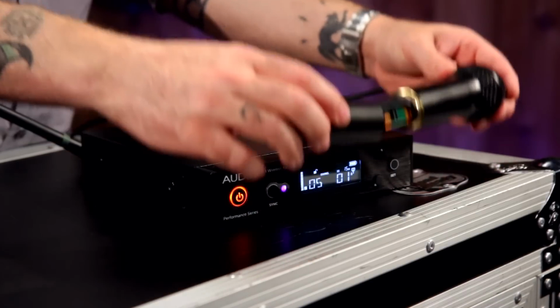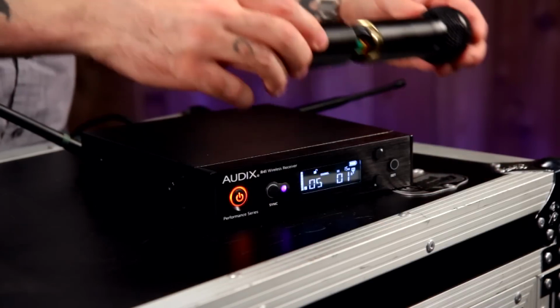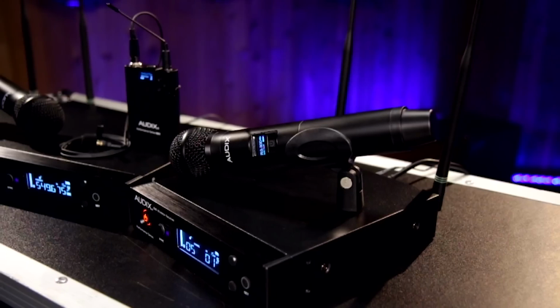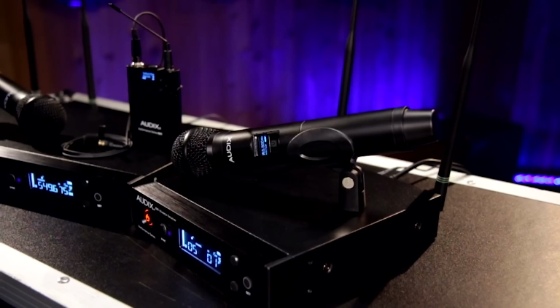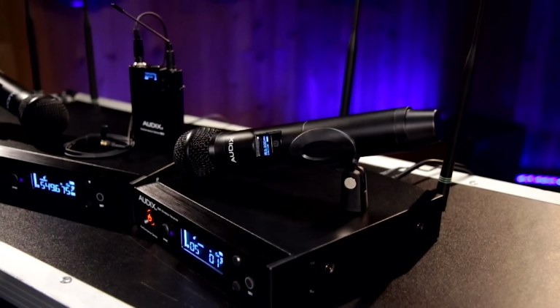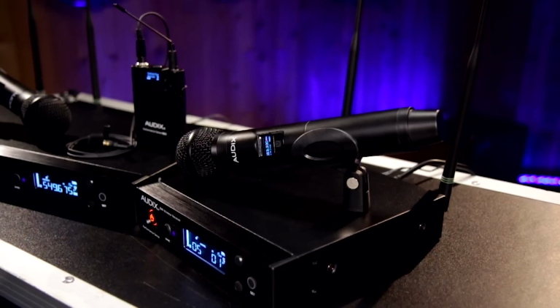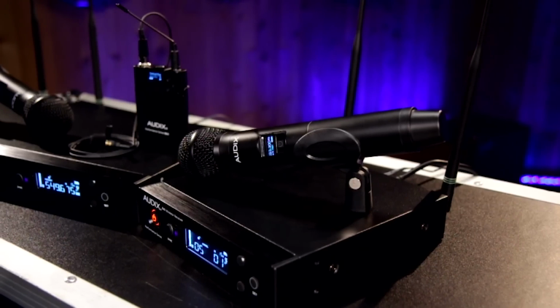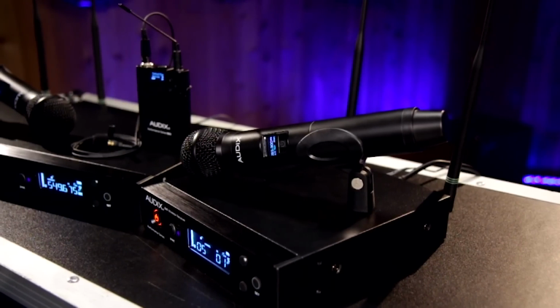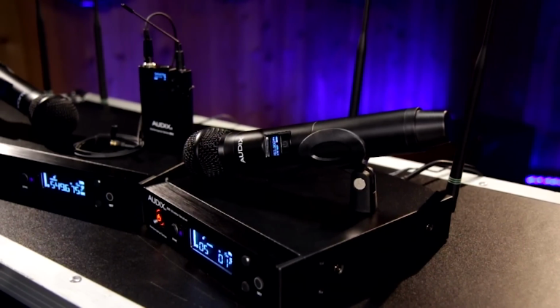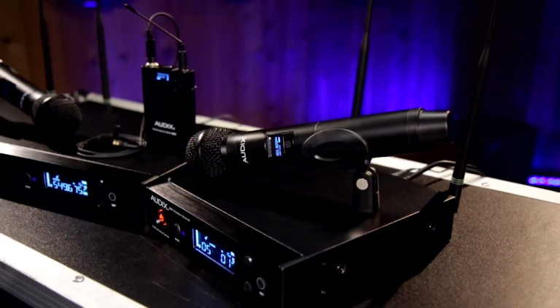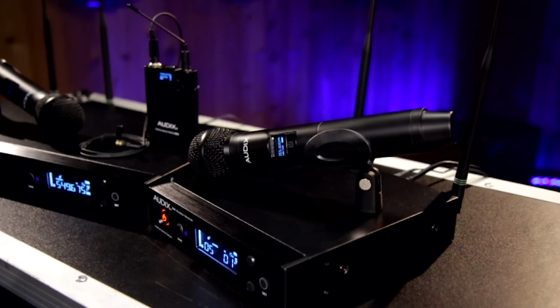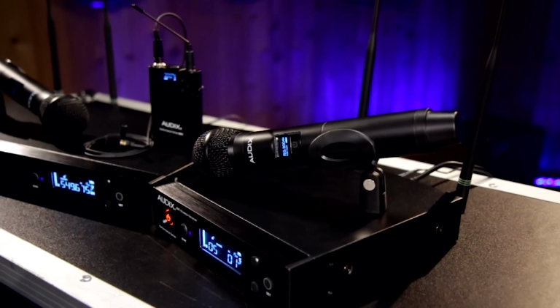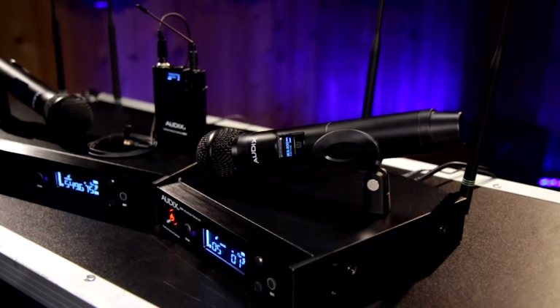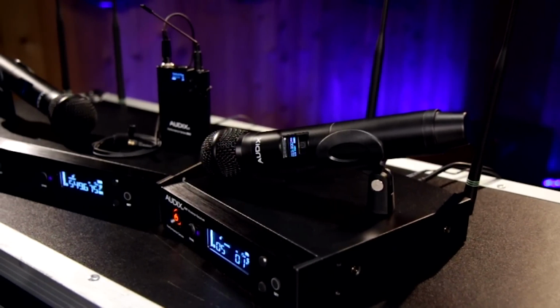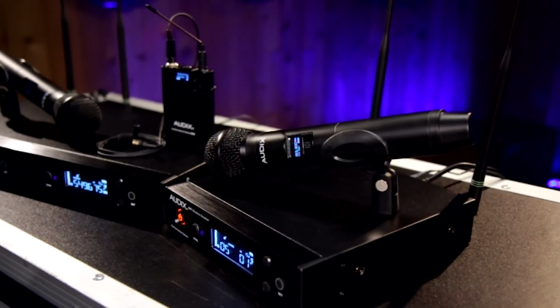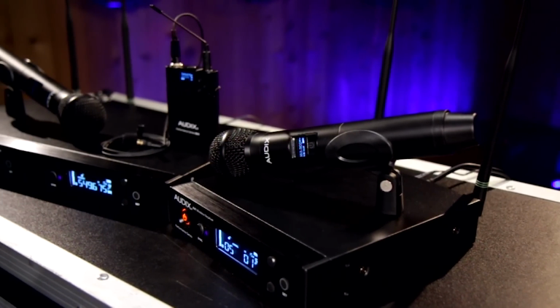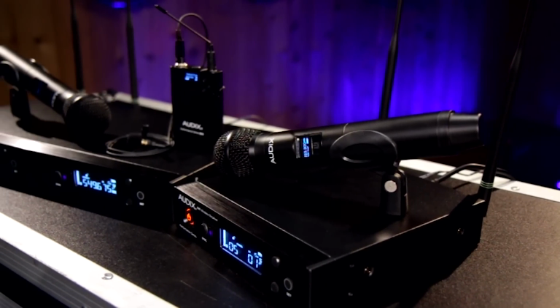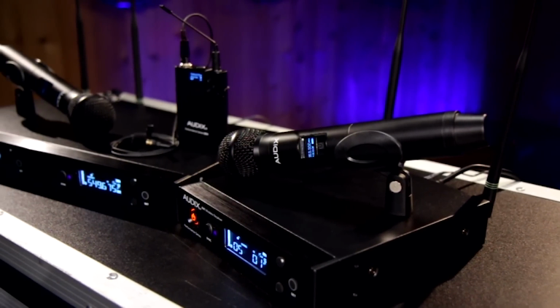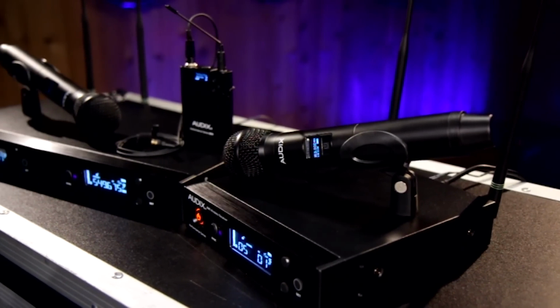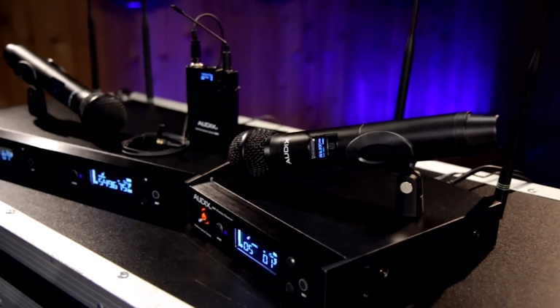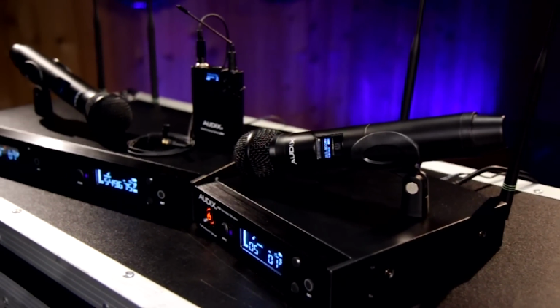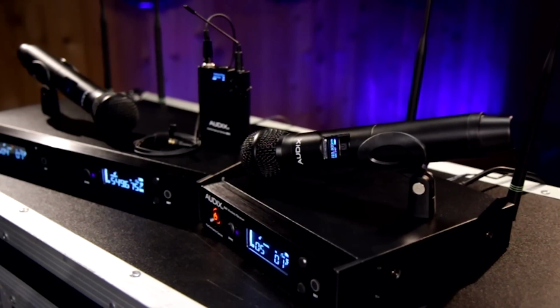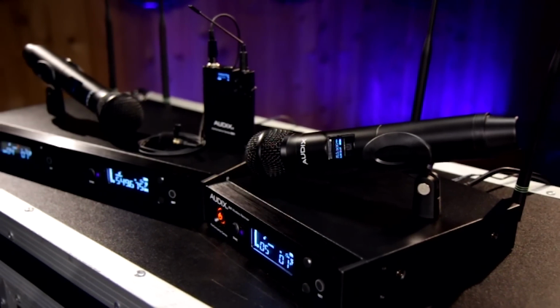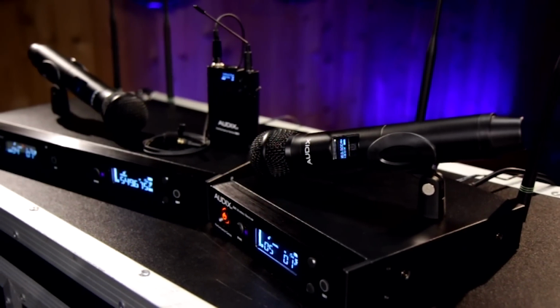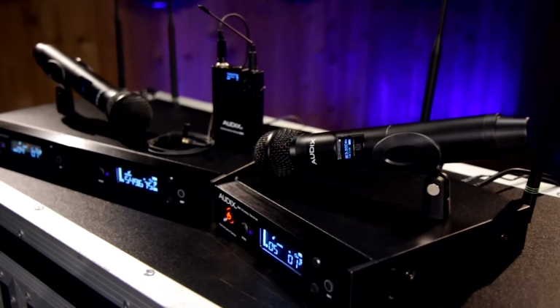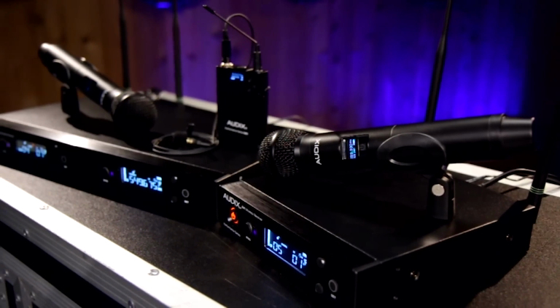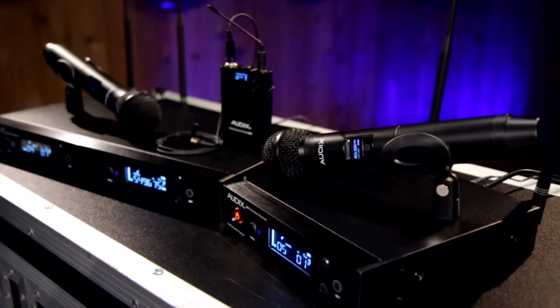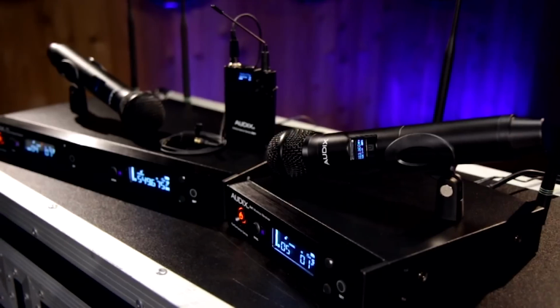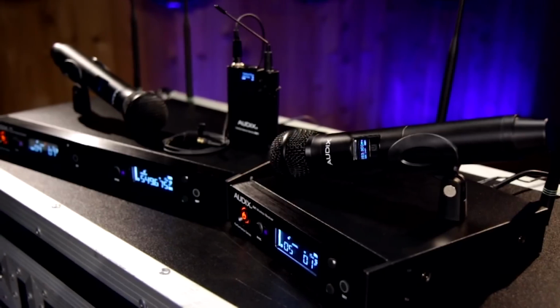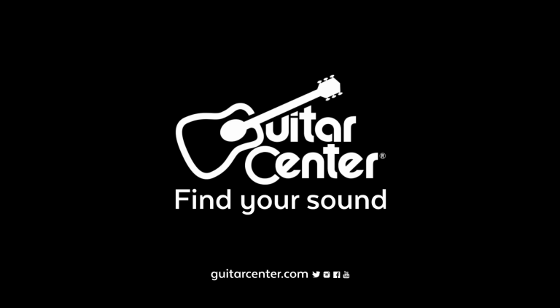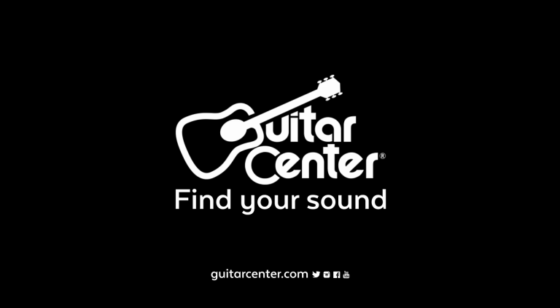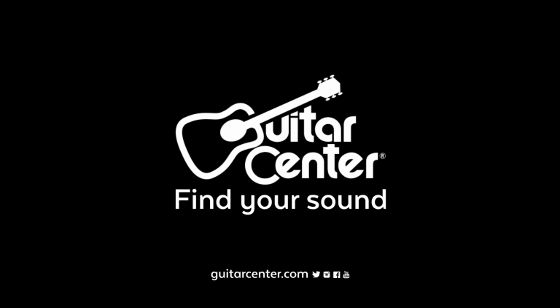For more information about the Audix Performance Series, visit your local Guitar Center or GuitarCenter.com.